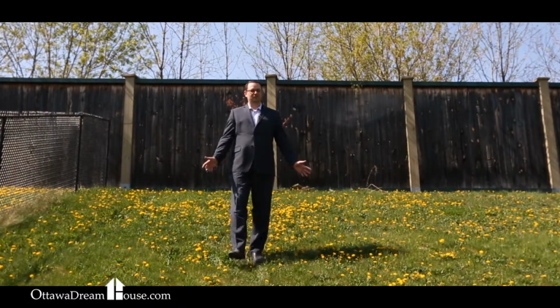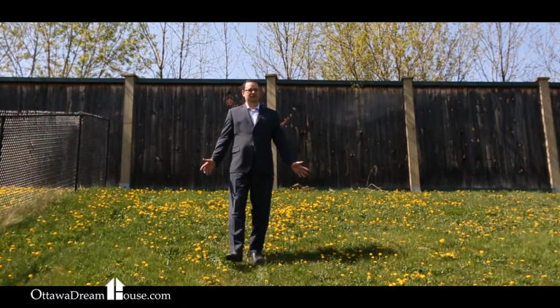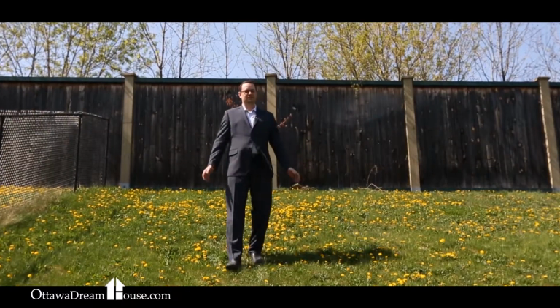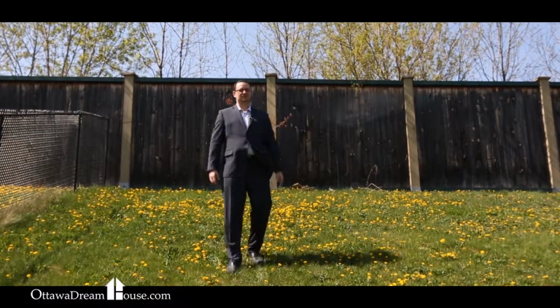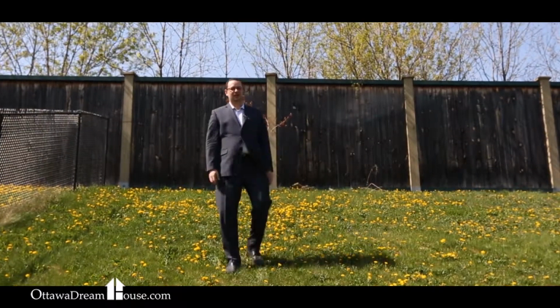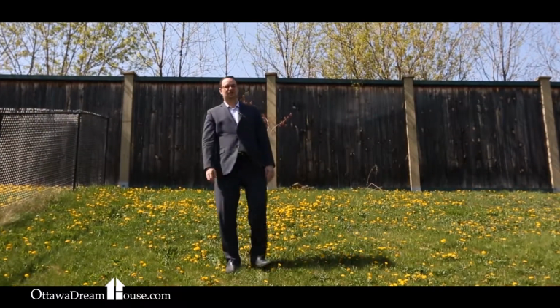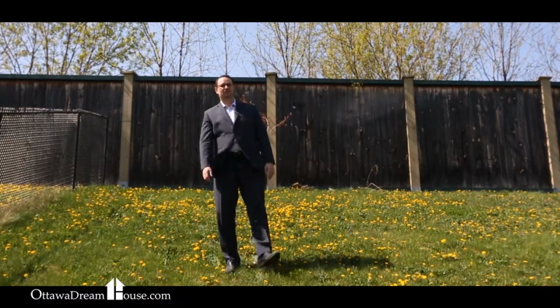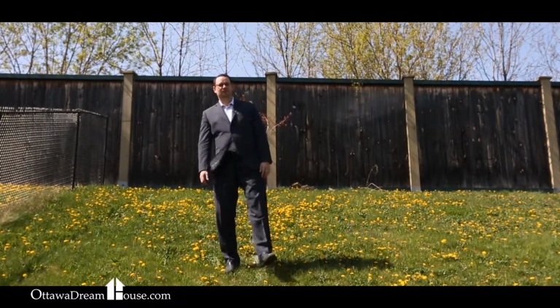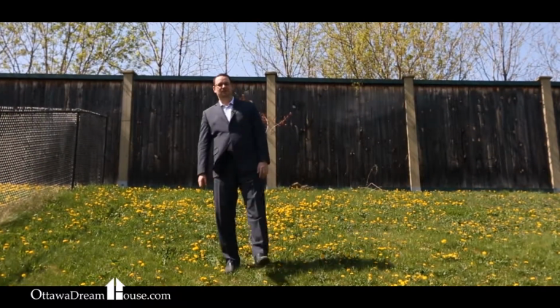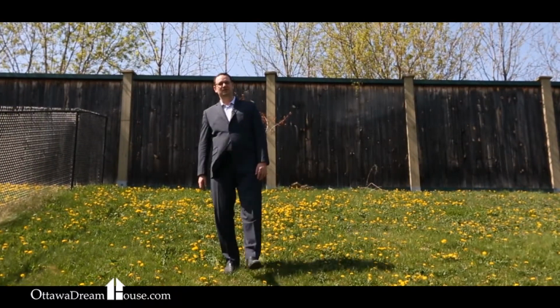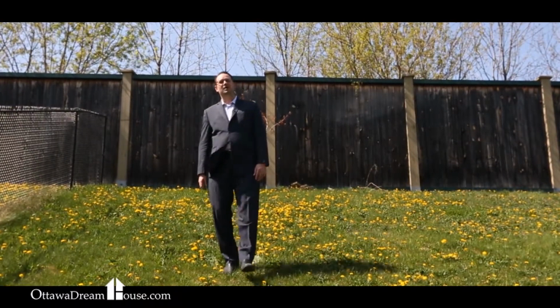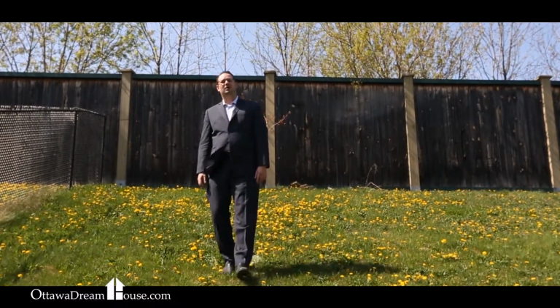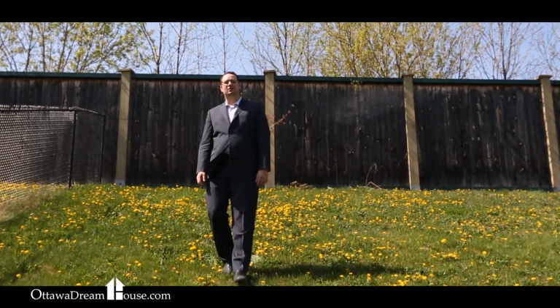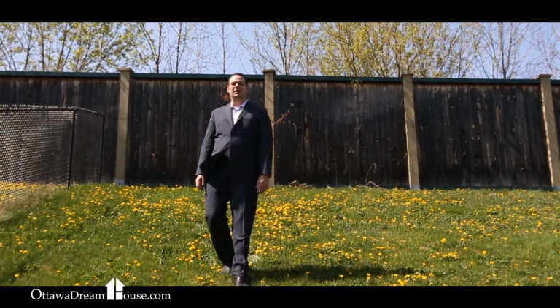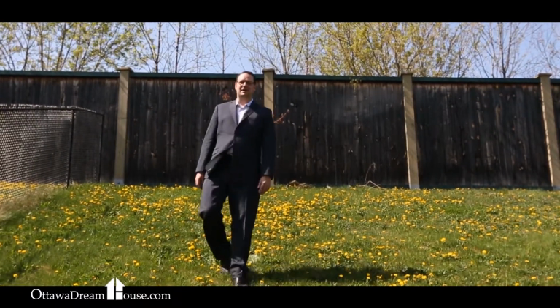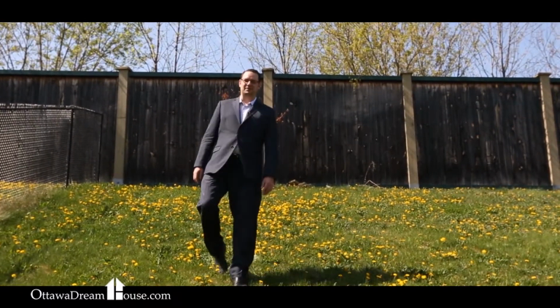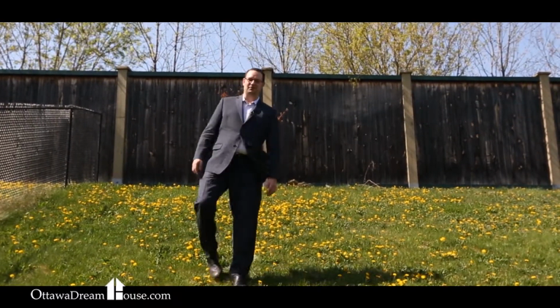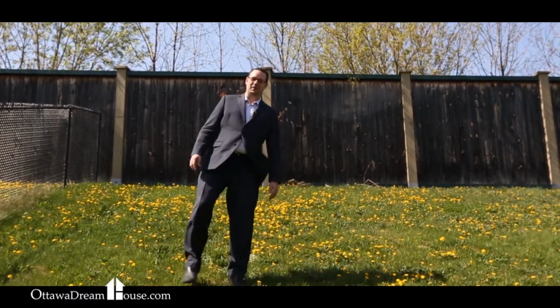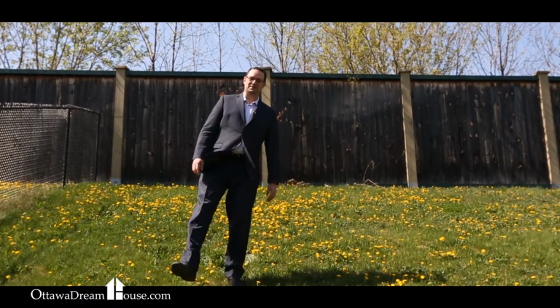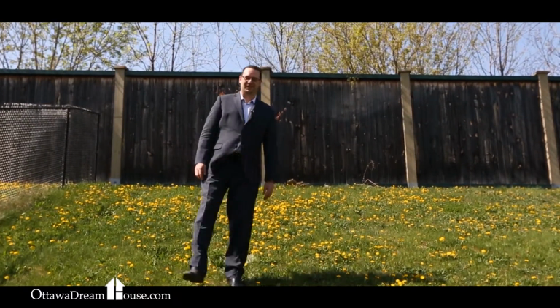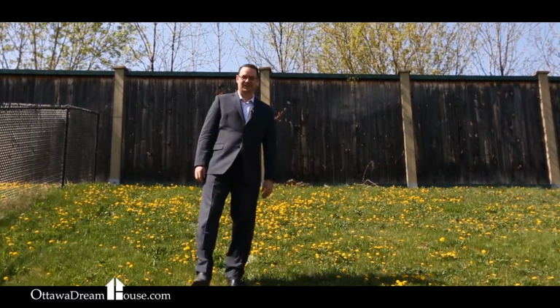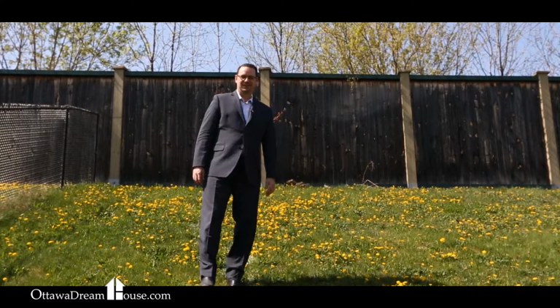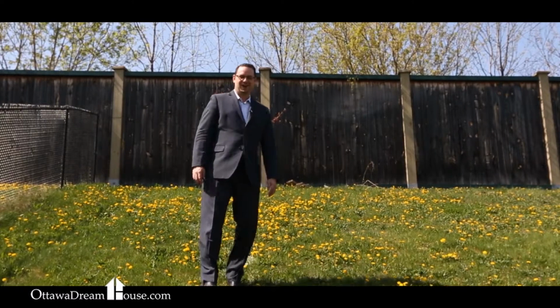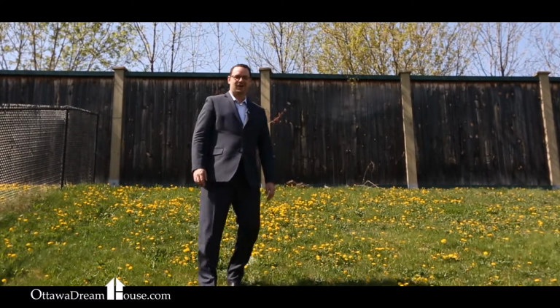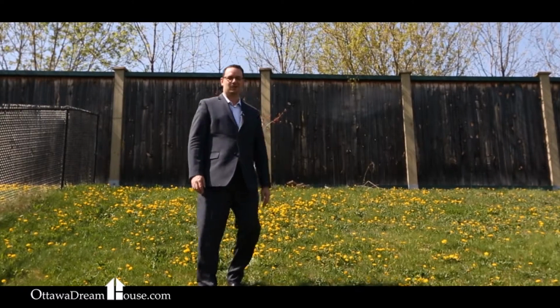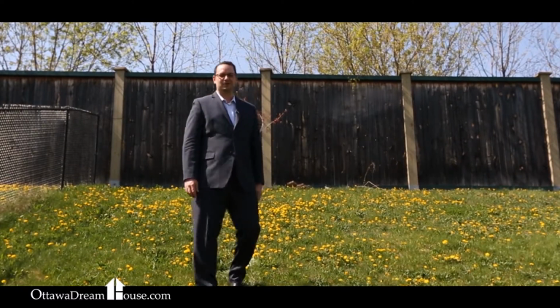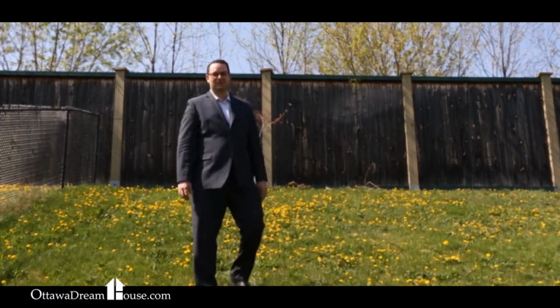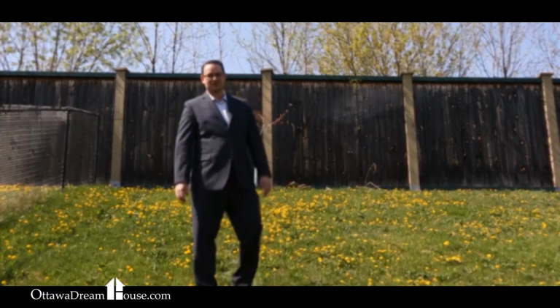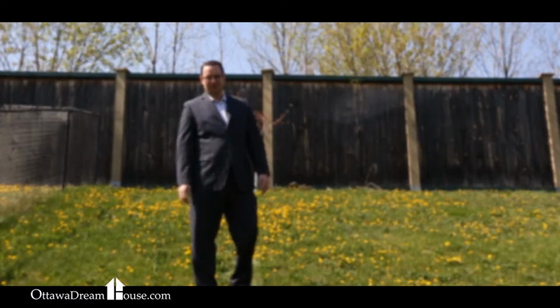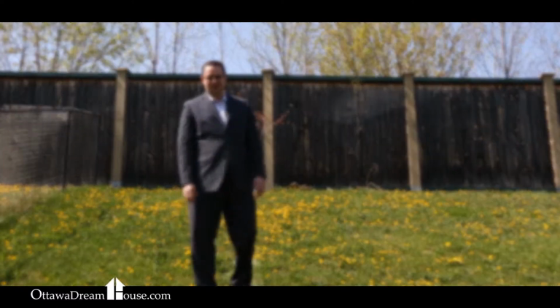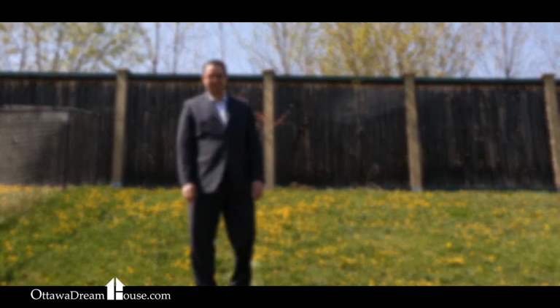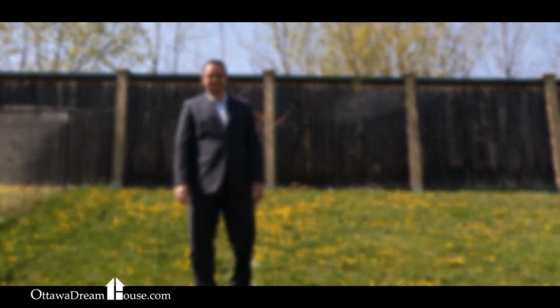If you think this is the right home for you, give me a call or contact me through the website at ottawadreamhouse.com.